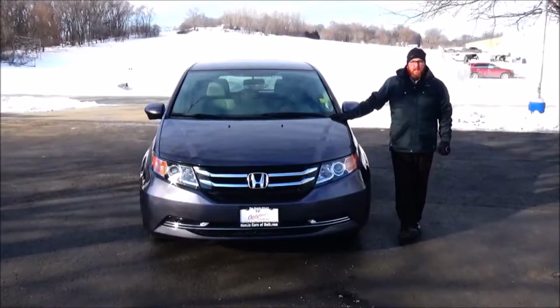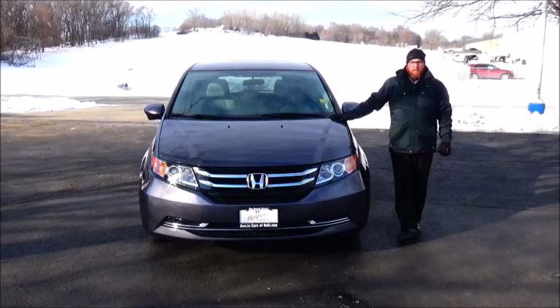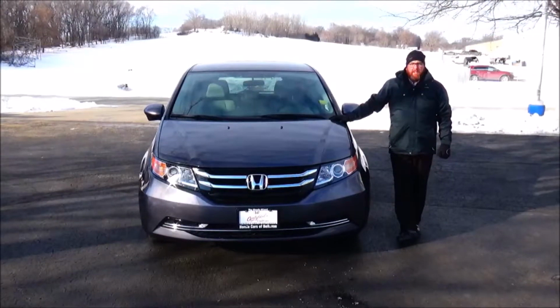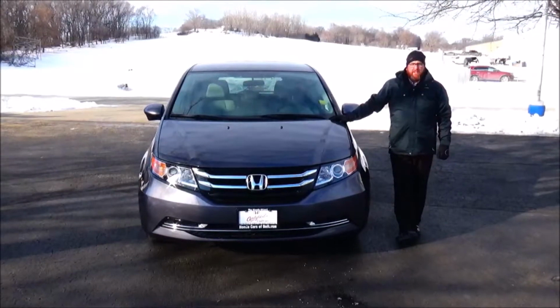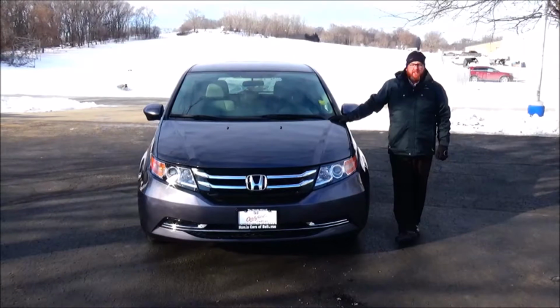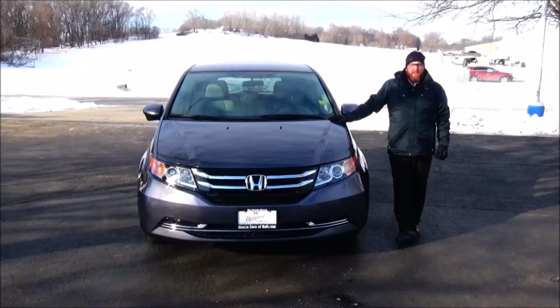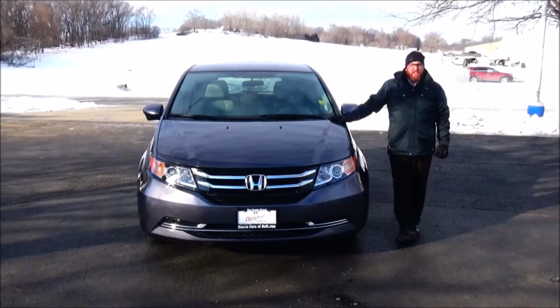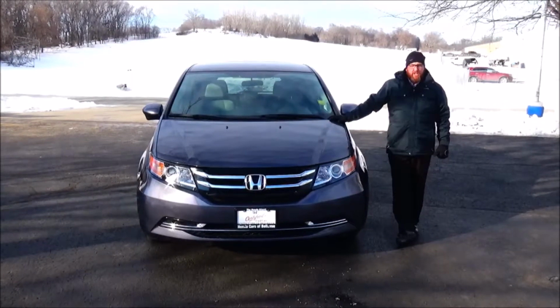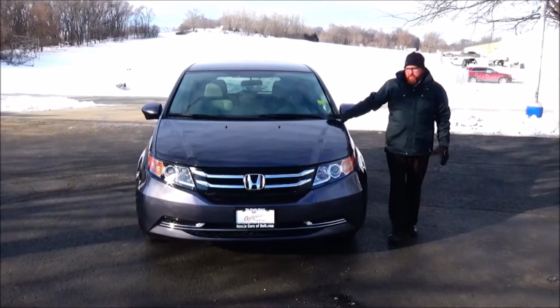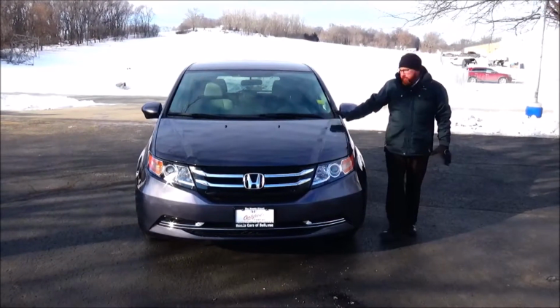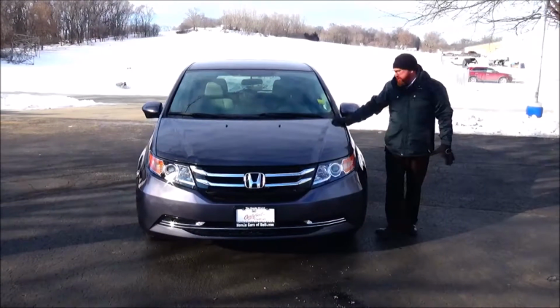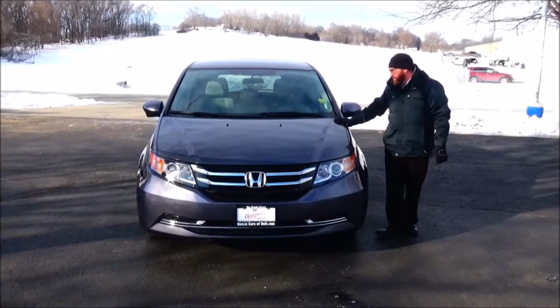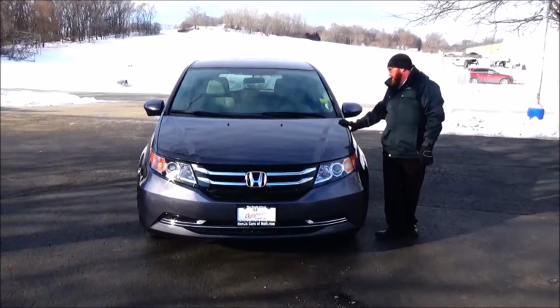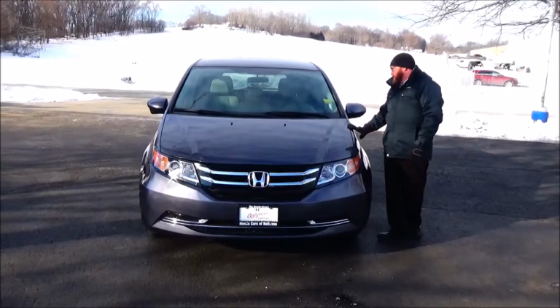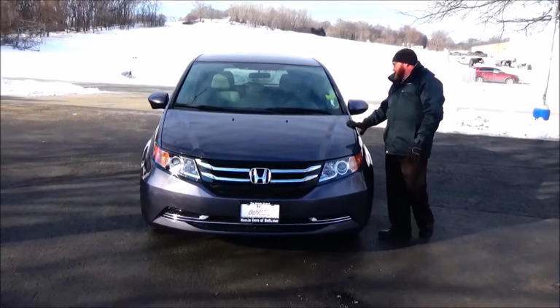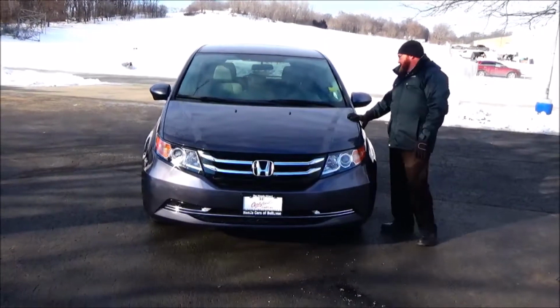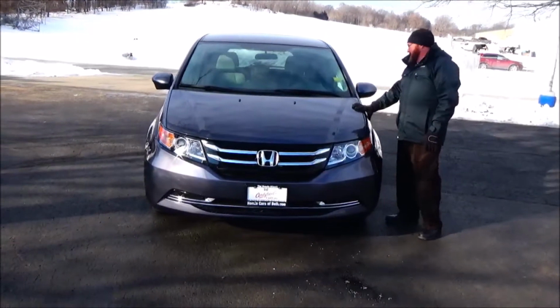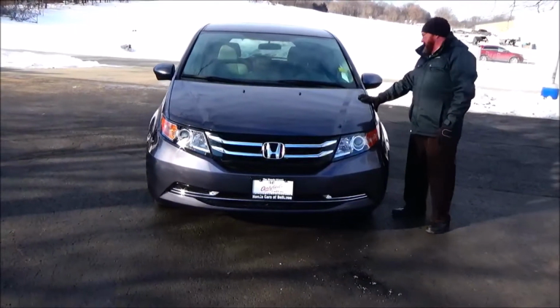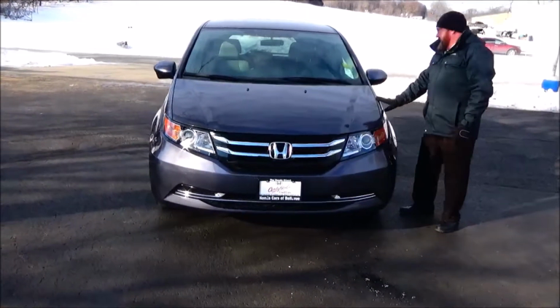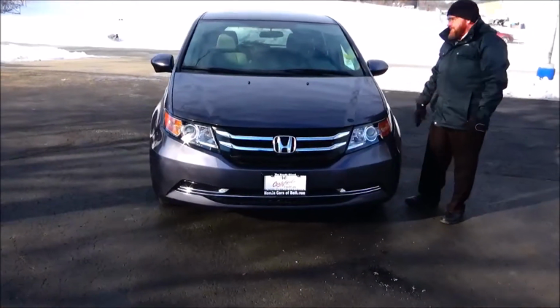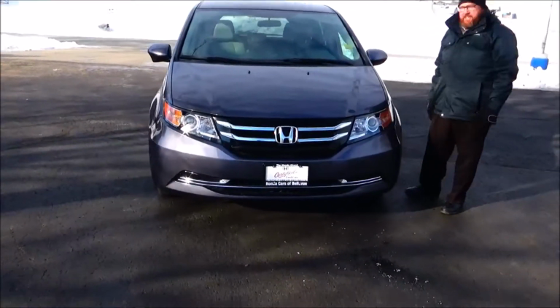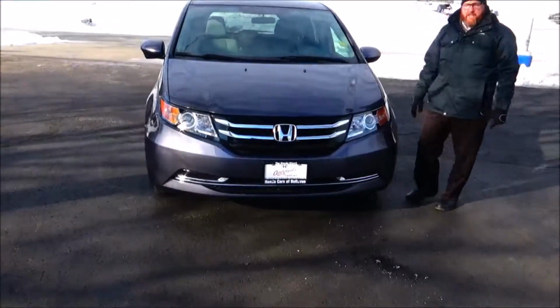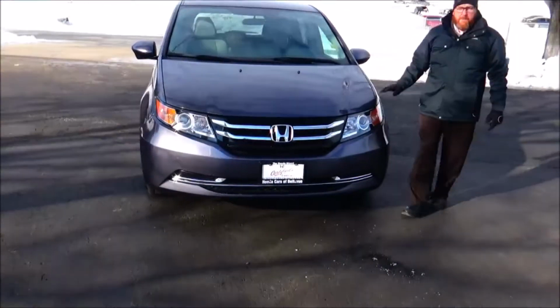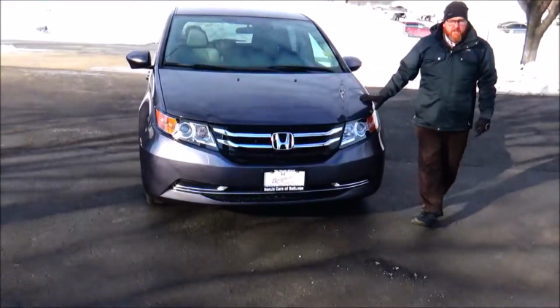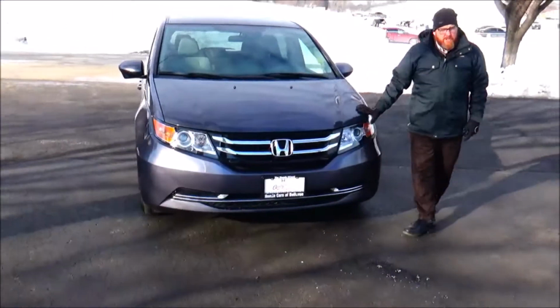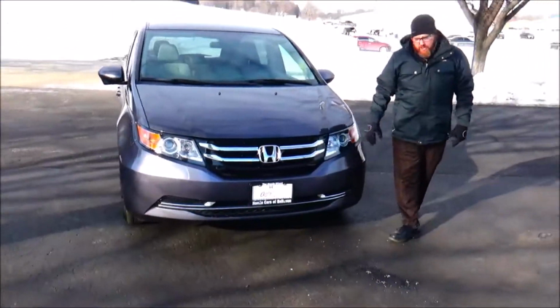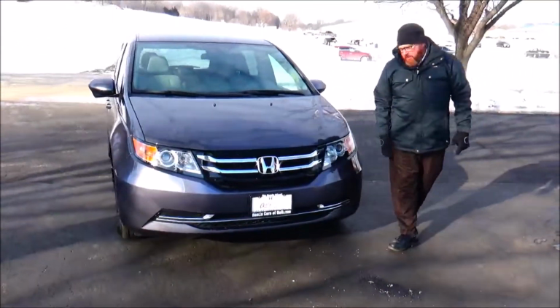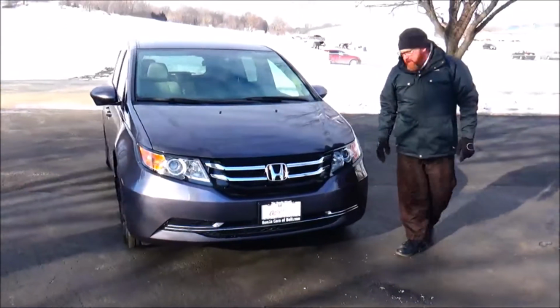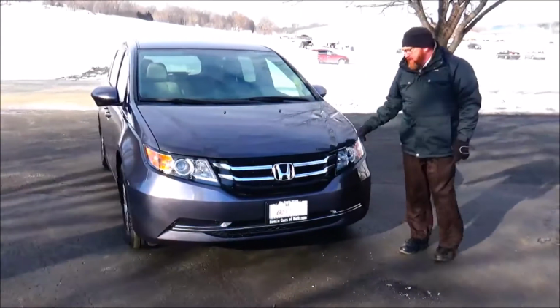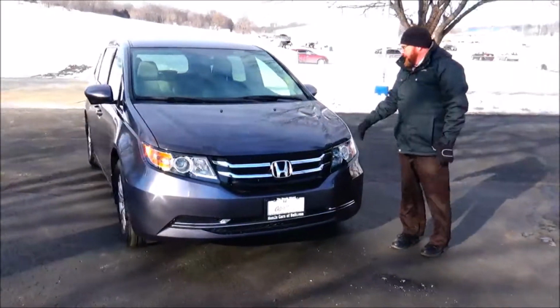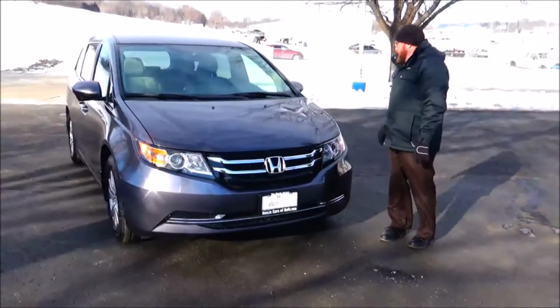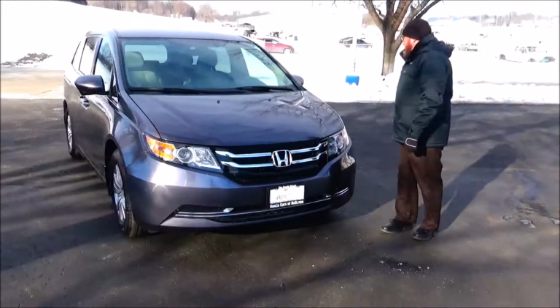Brian Kelly here from the Honda Giant, here to show you this 2016 Honda Odyssey Special Edition. Just came in on trade.